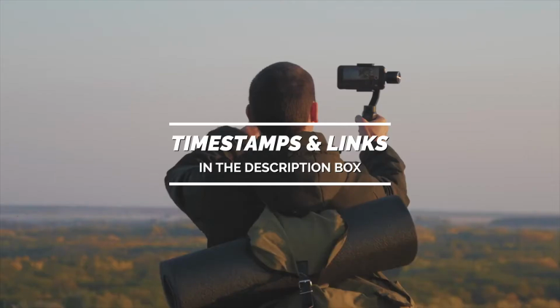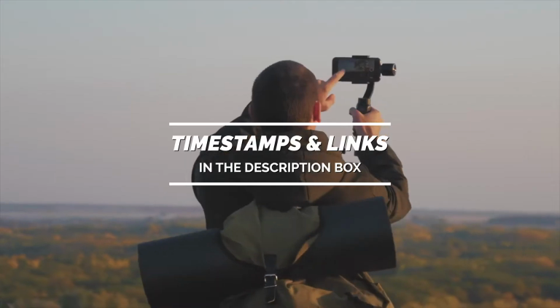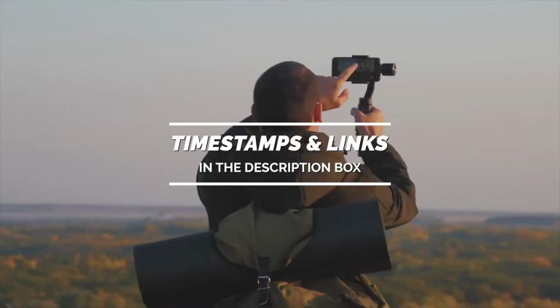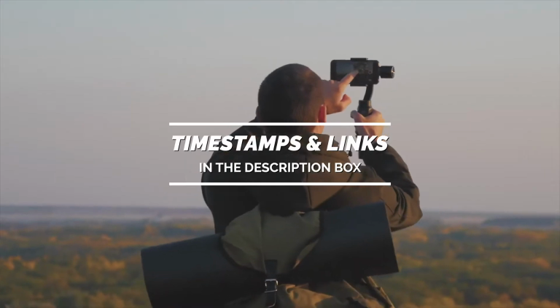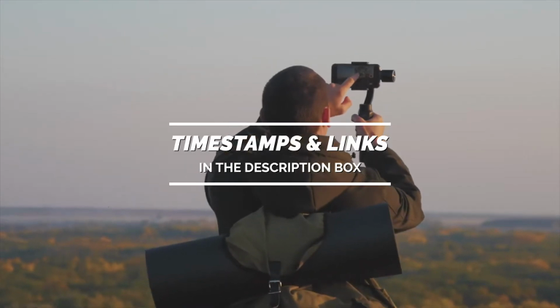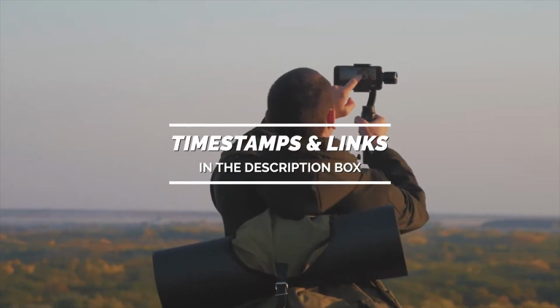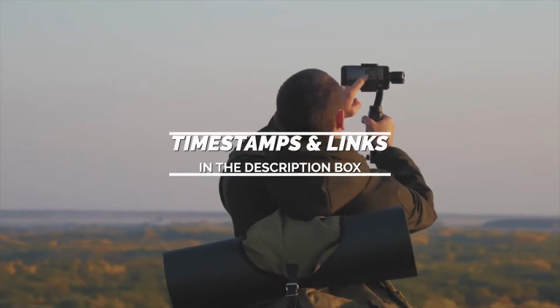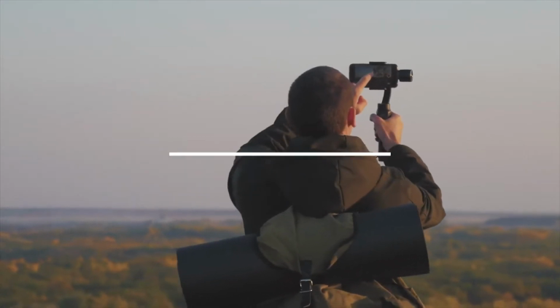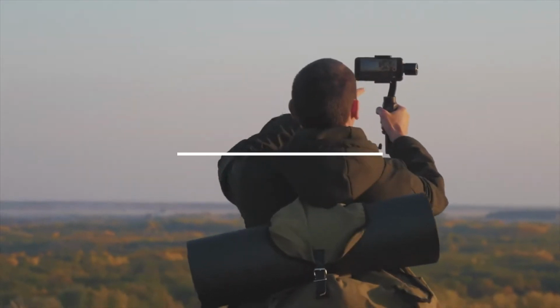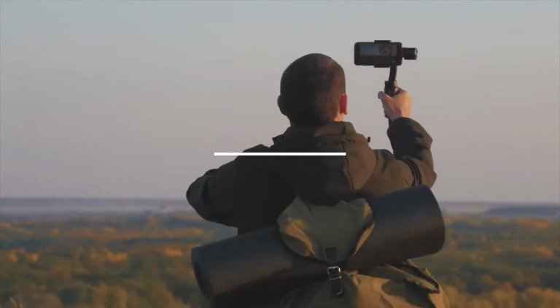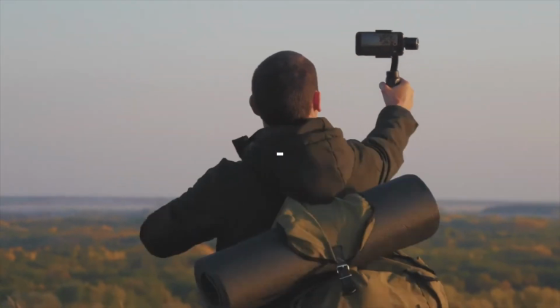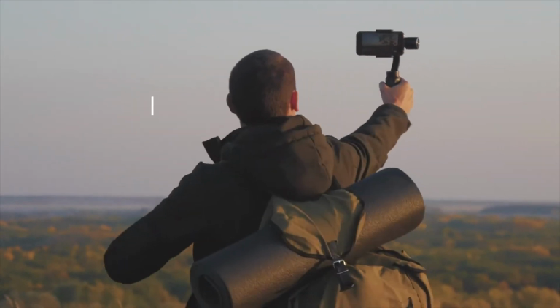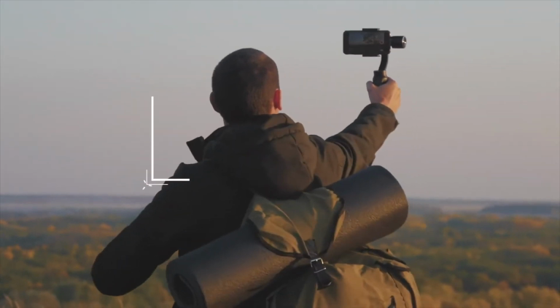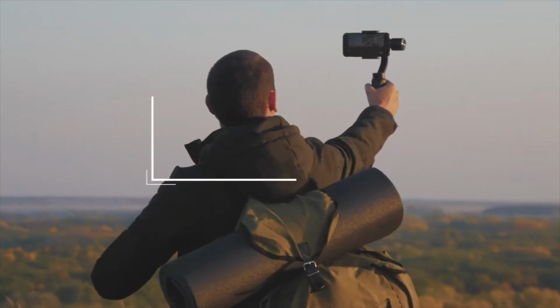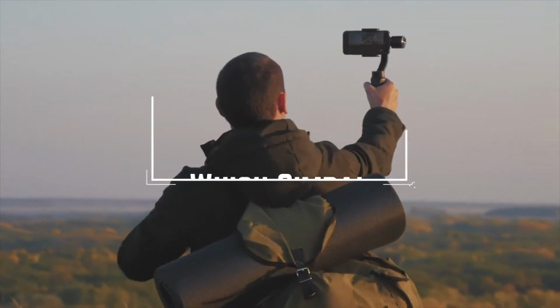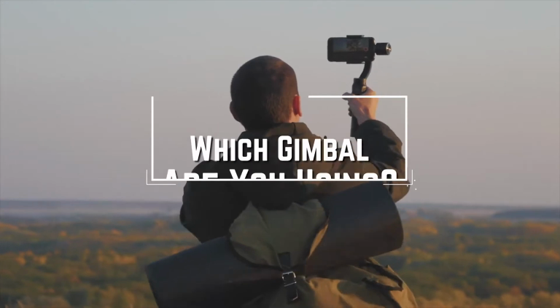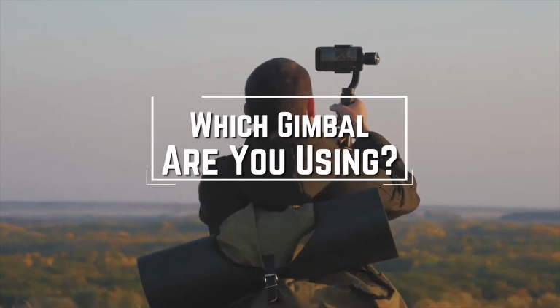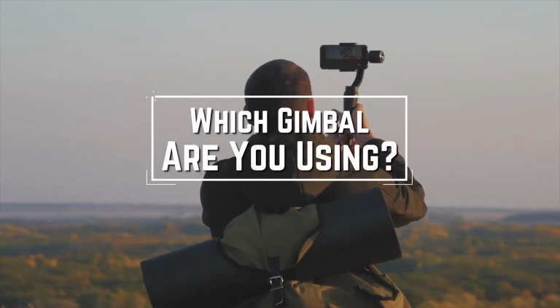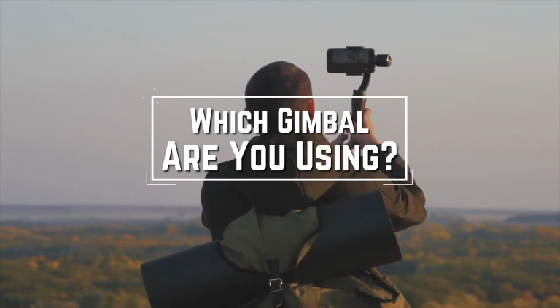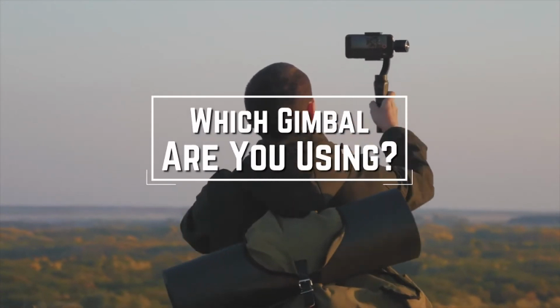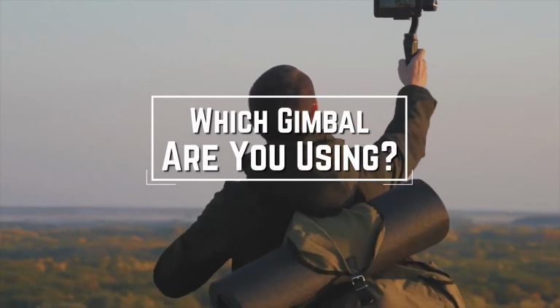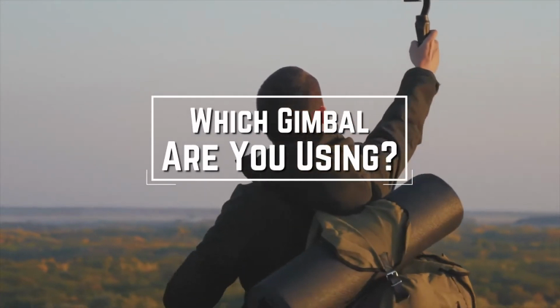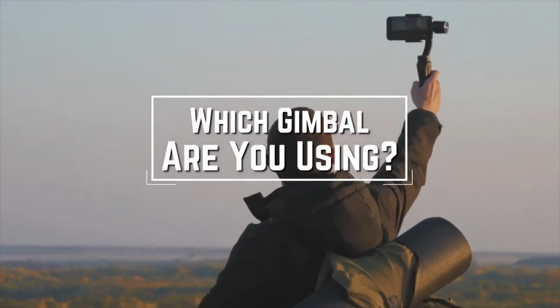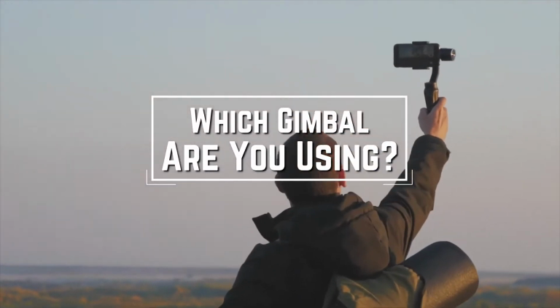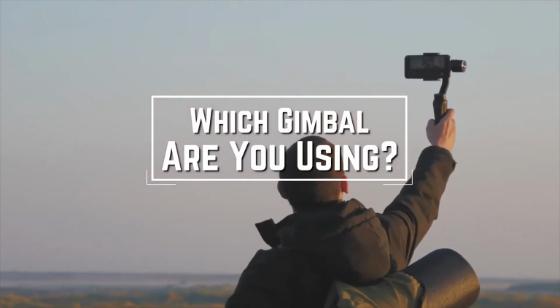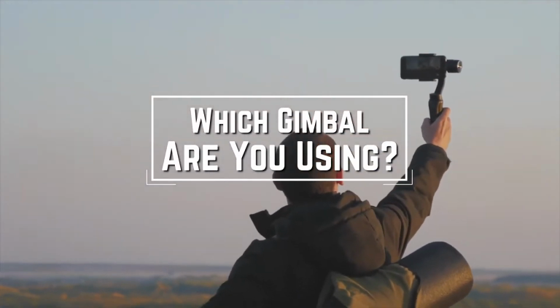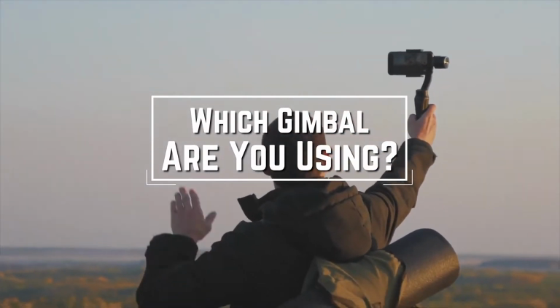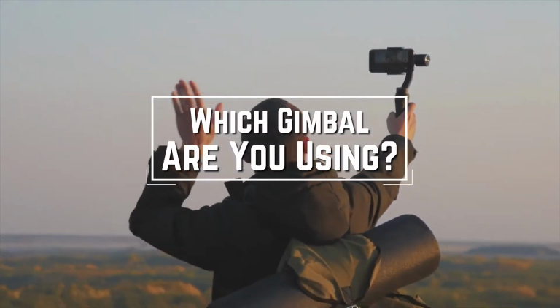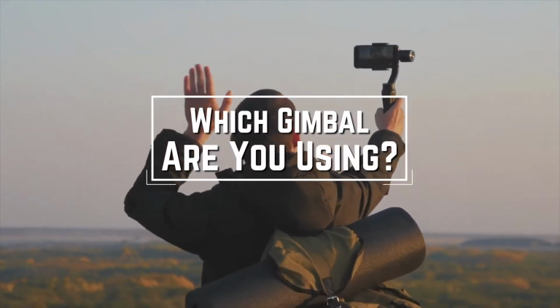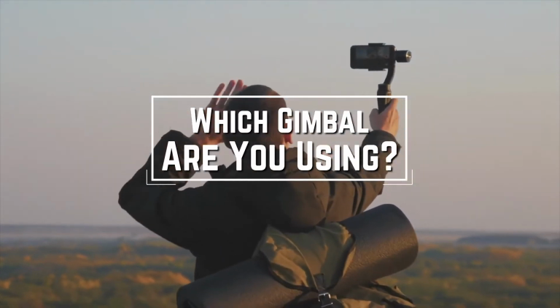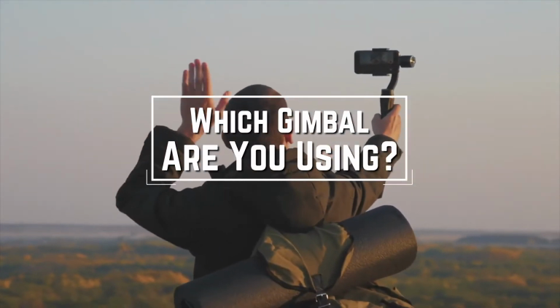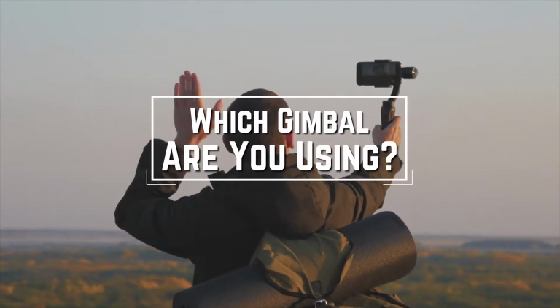Before we start, I have a question for you guys. Which gimbal are you using right now, and what is your opinion on it? Let me know in the comments.